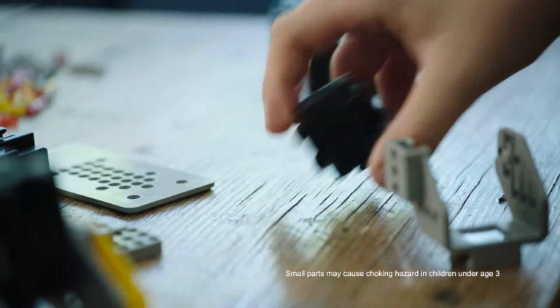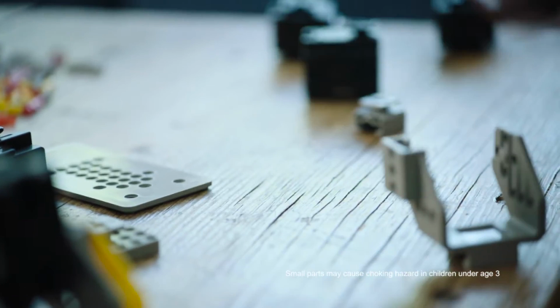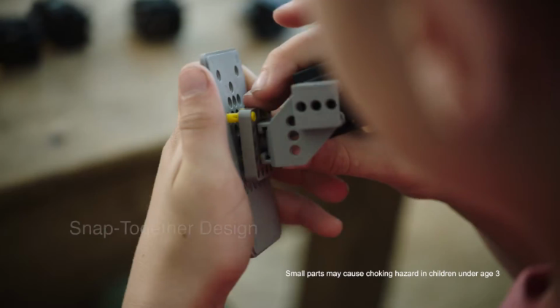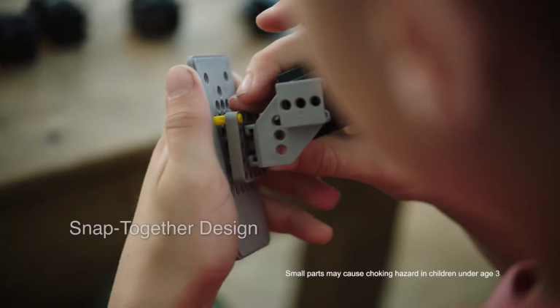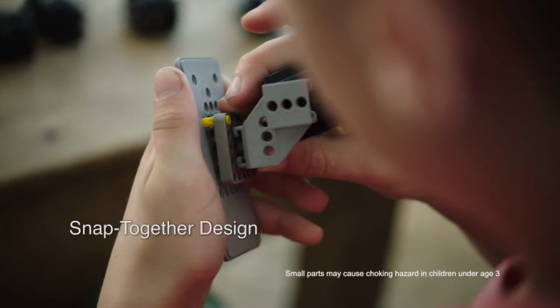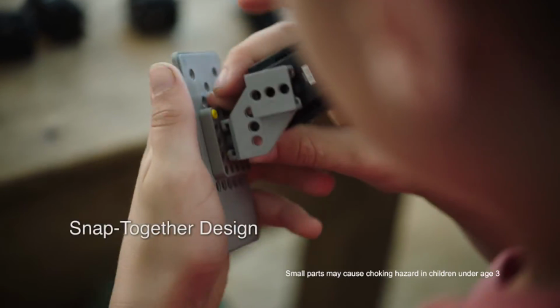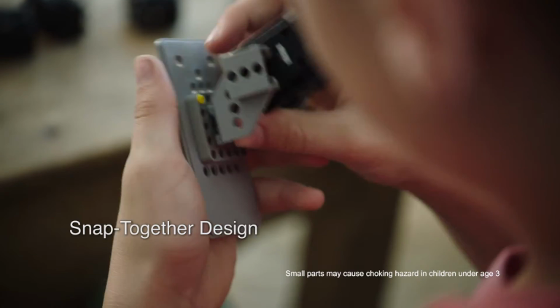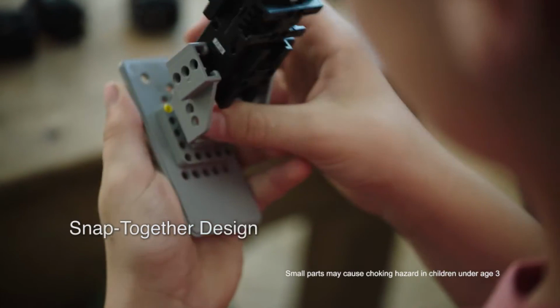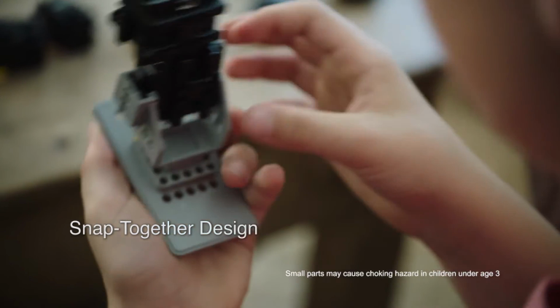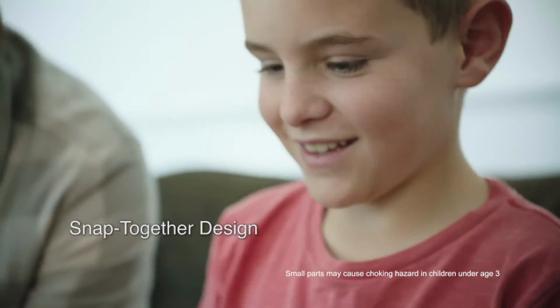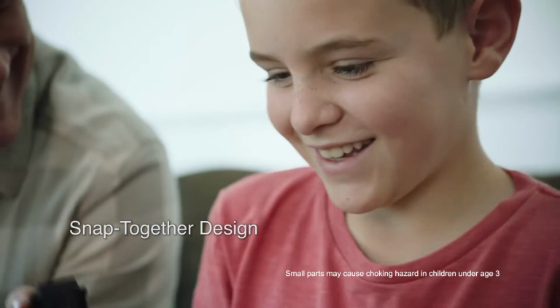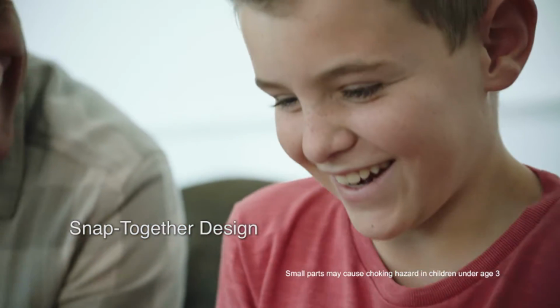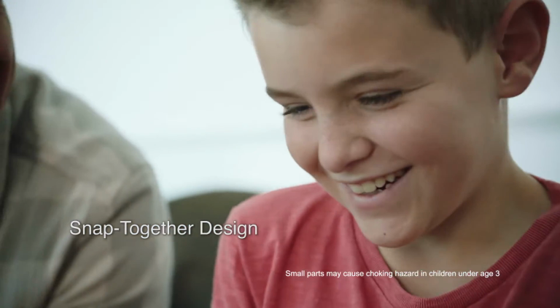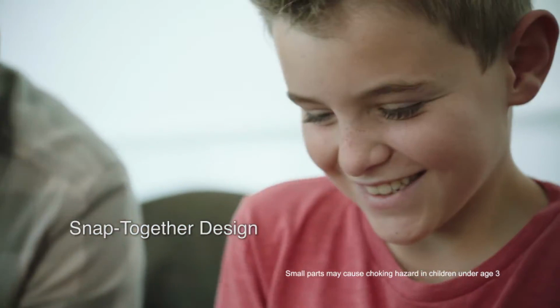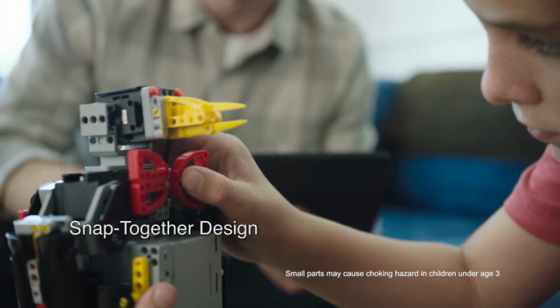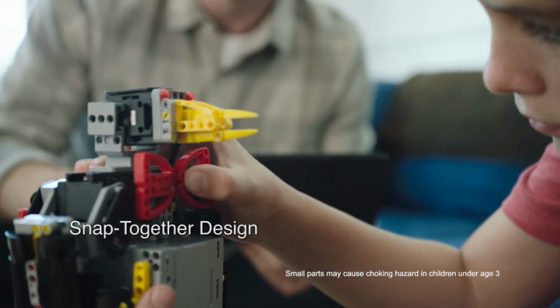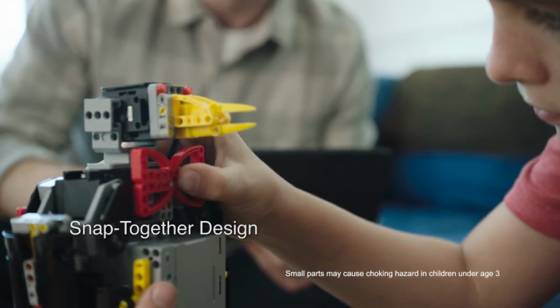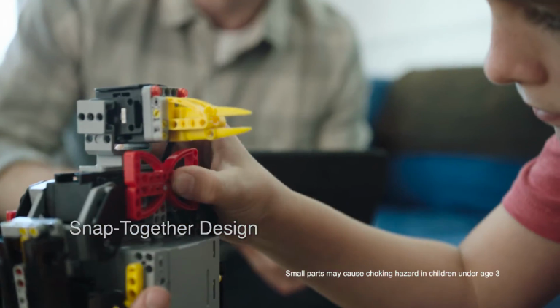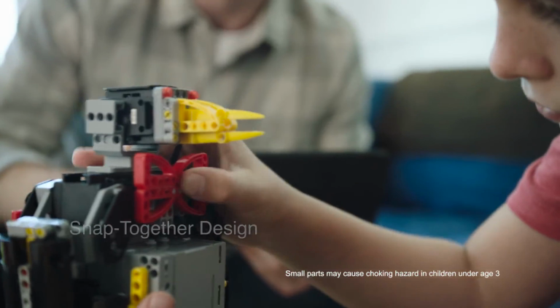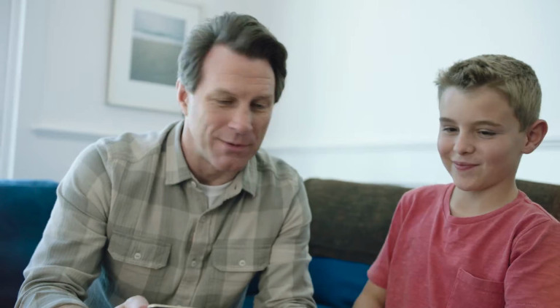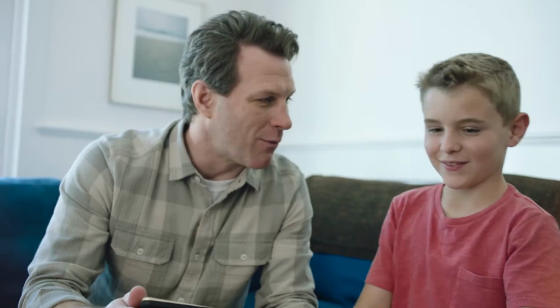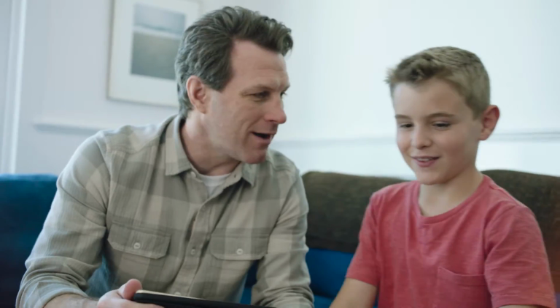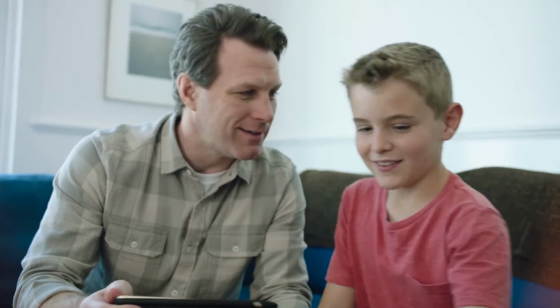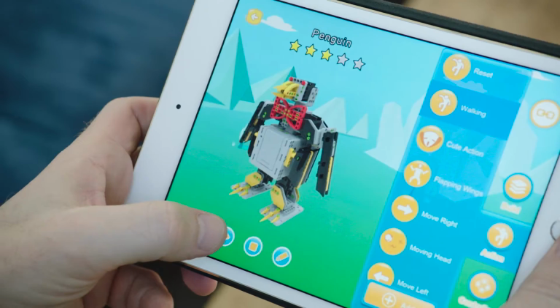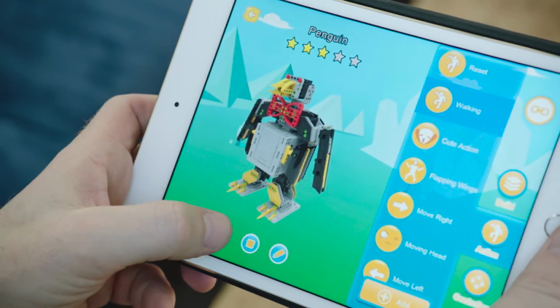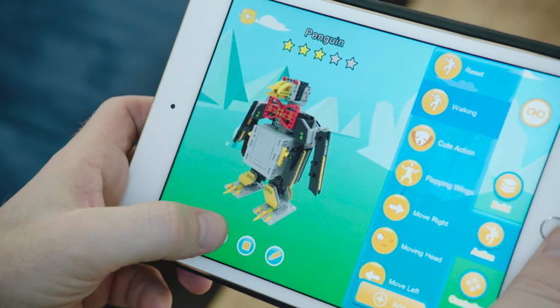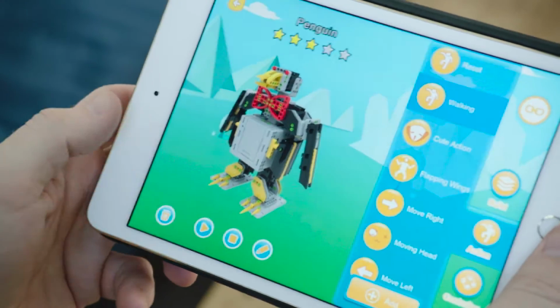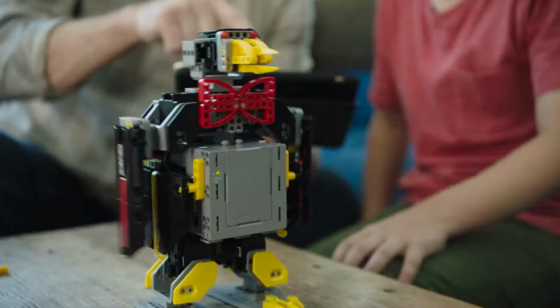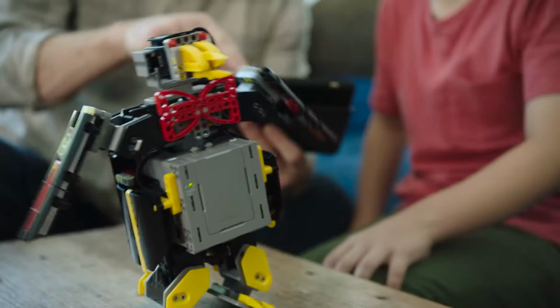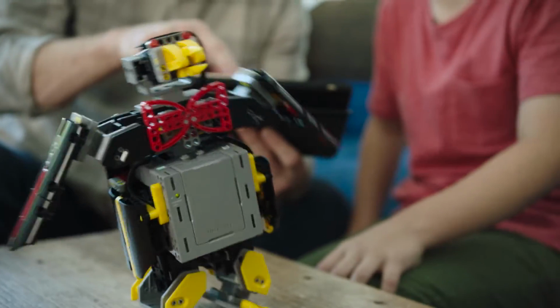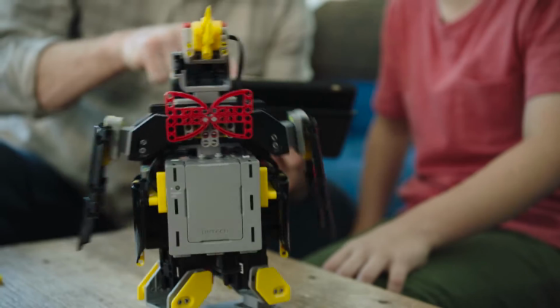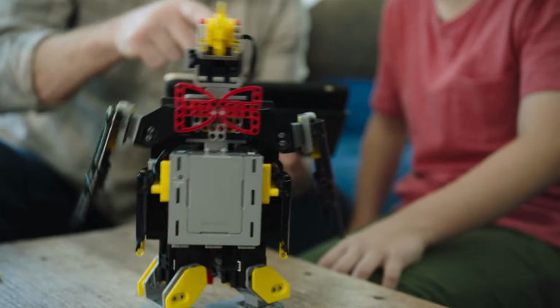The pieces snap together by hand — no tools required. Should we make it walk? Whoa!